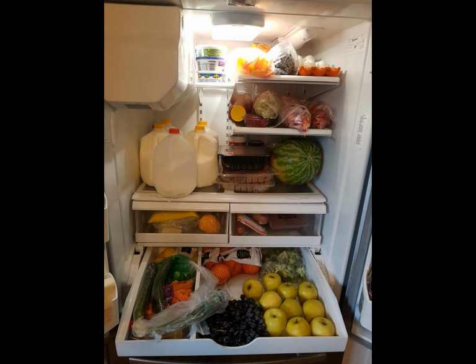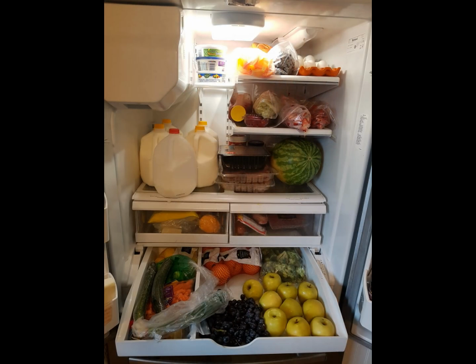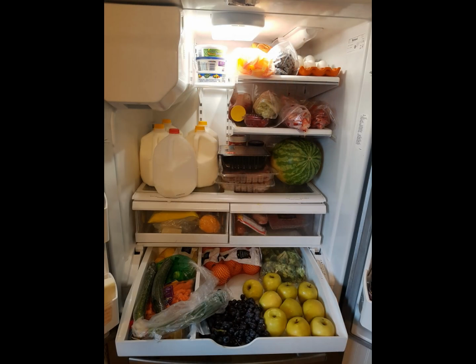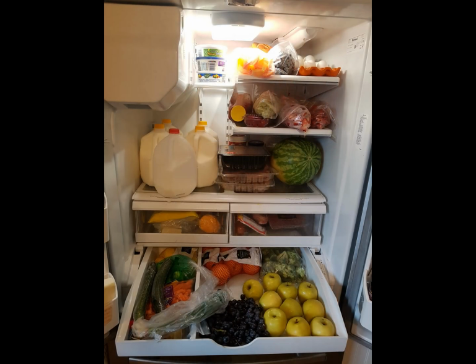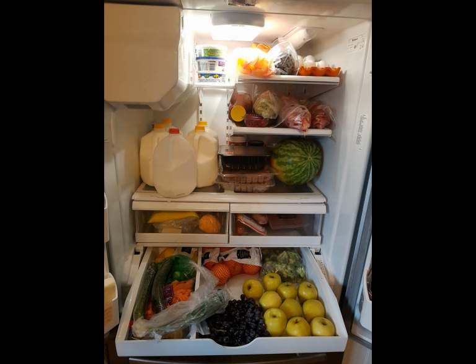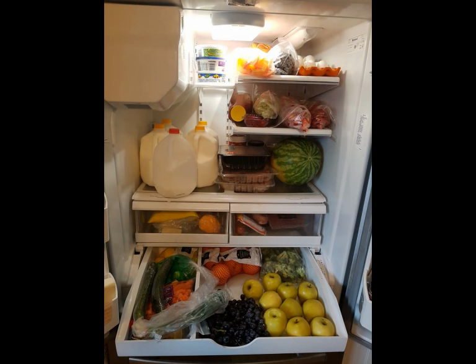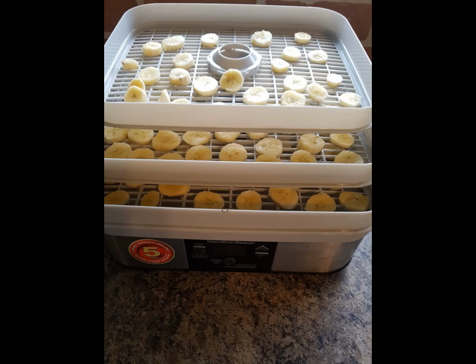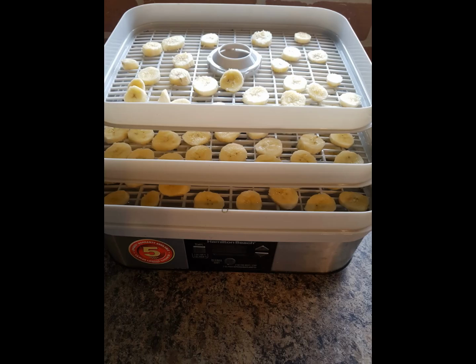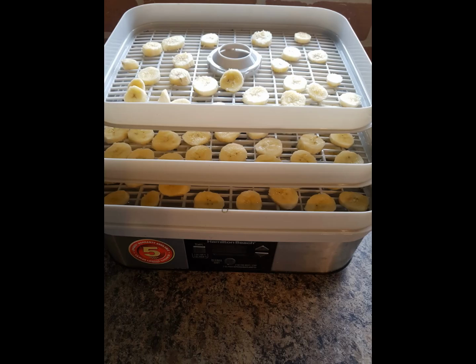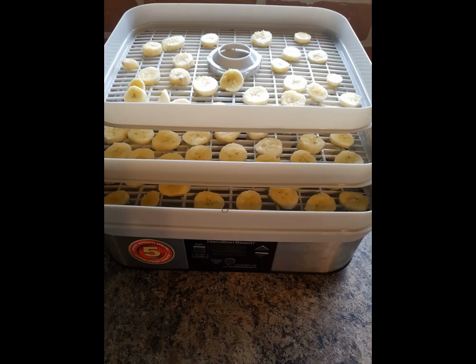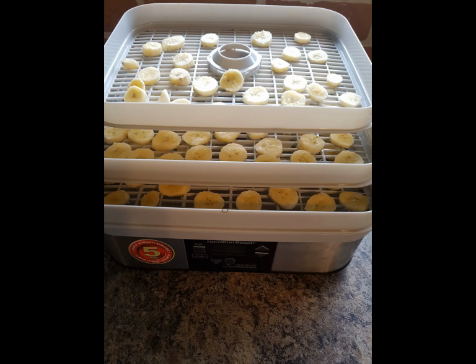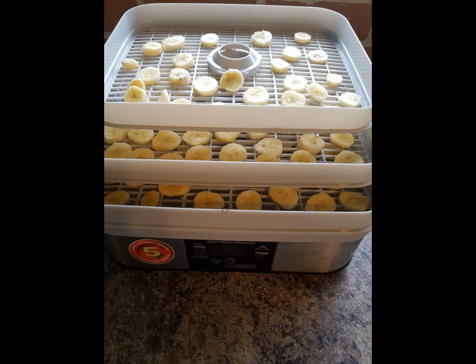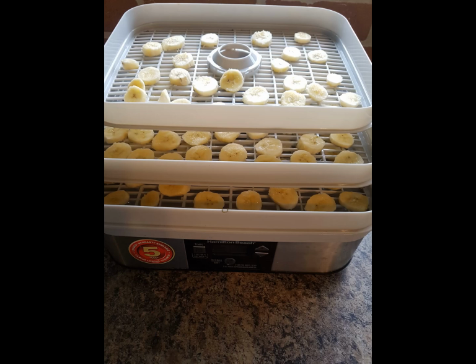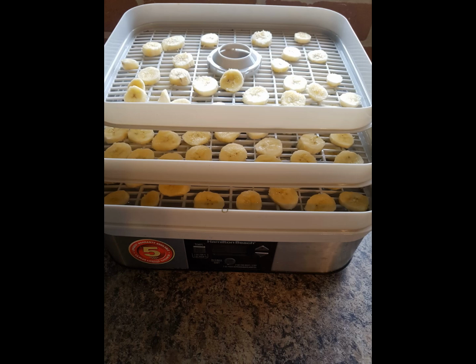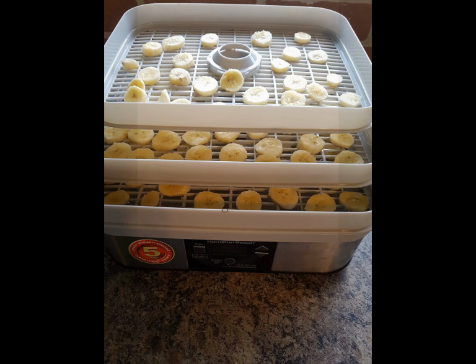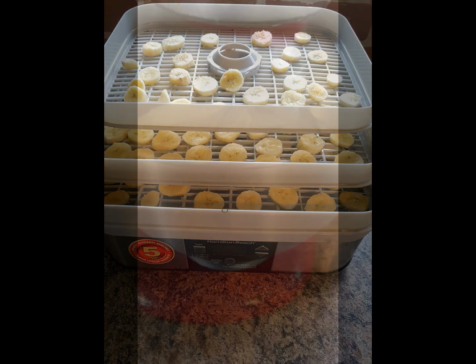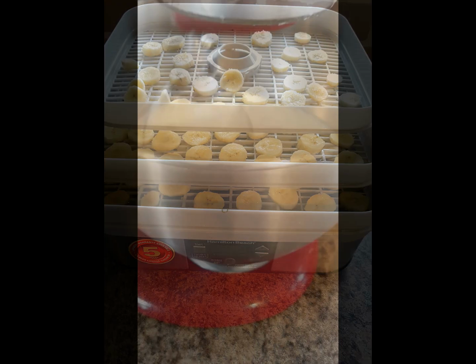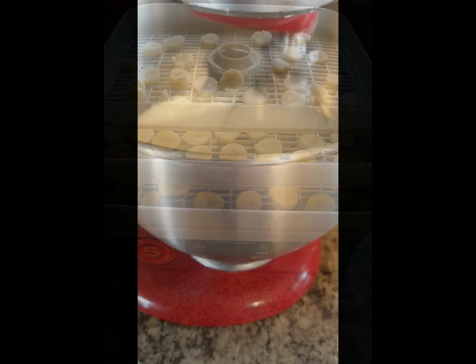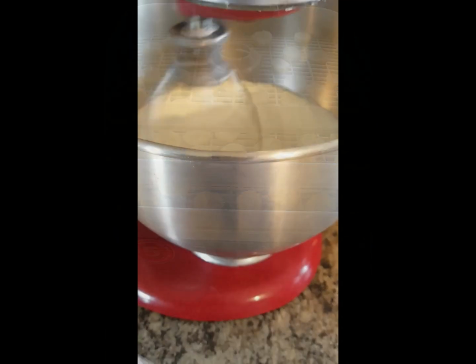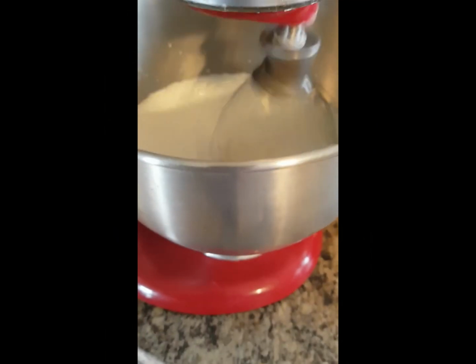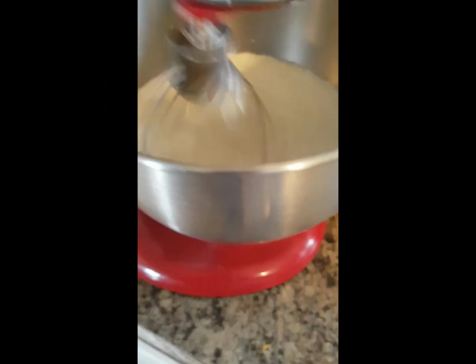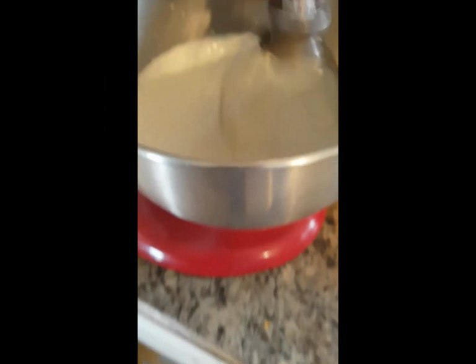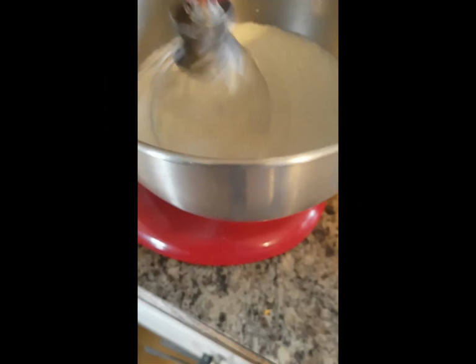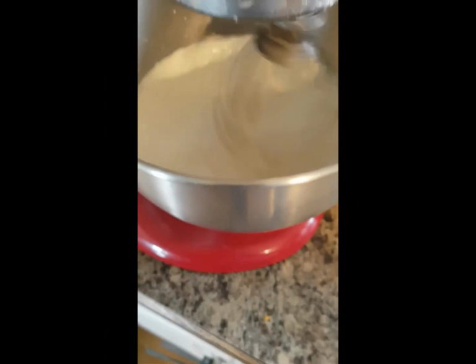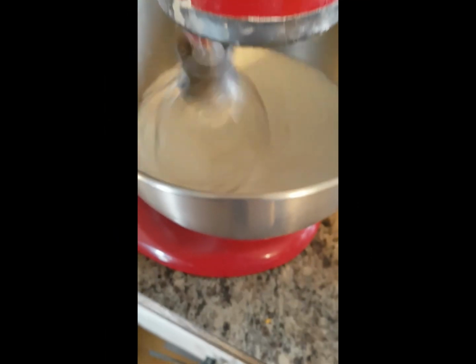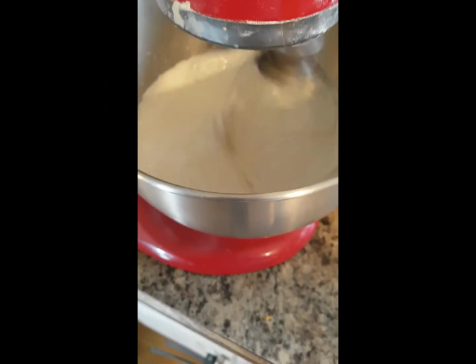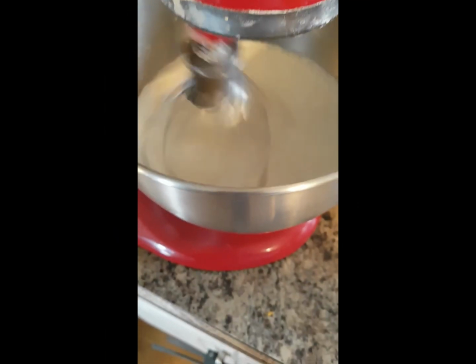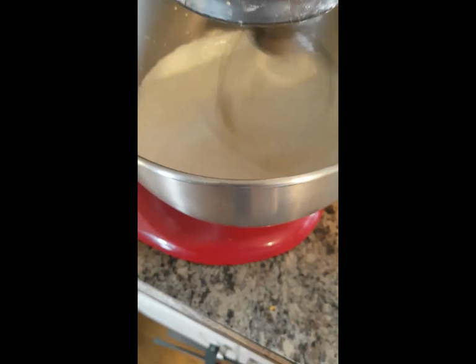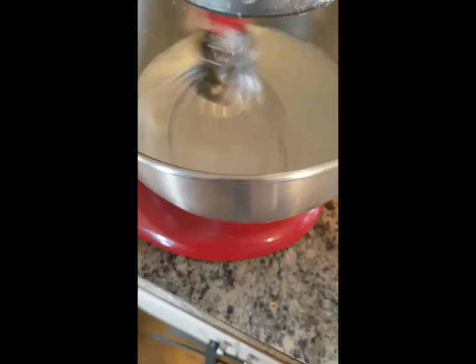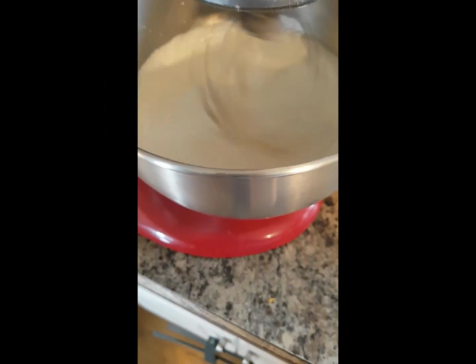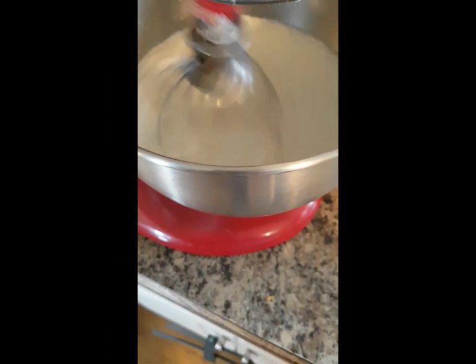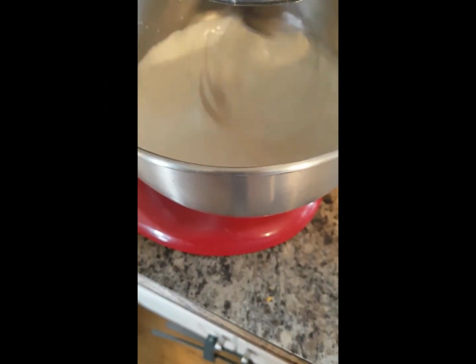So it's break time, which today consisted of grocery shopping, dehydrating brown bananas, and making chantilly for the tee.